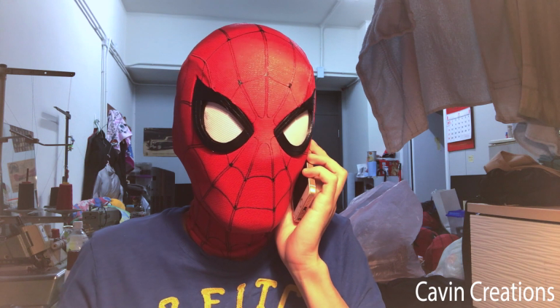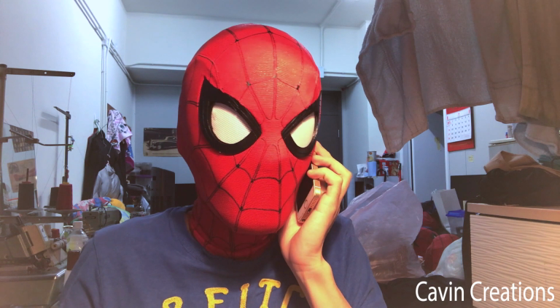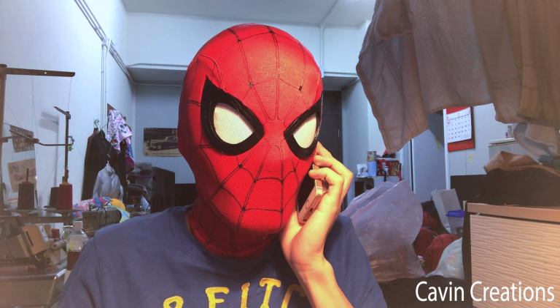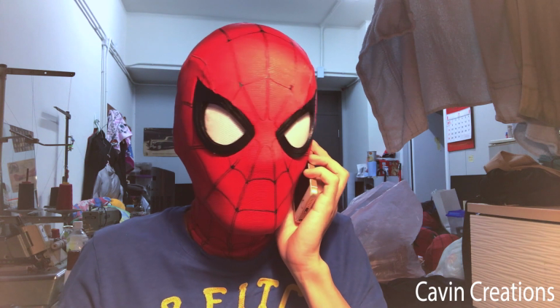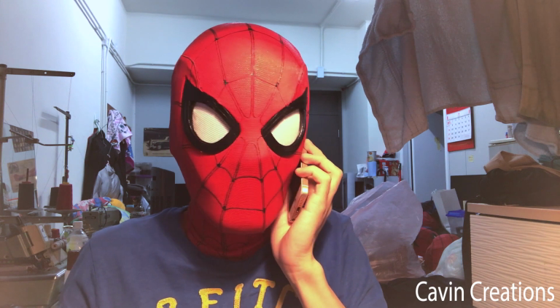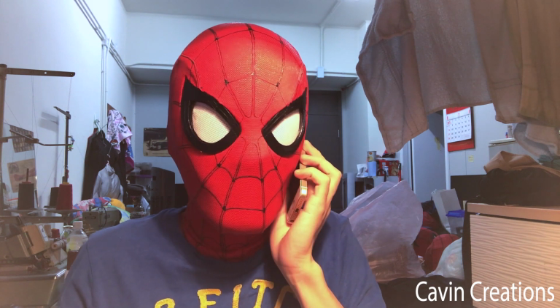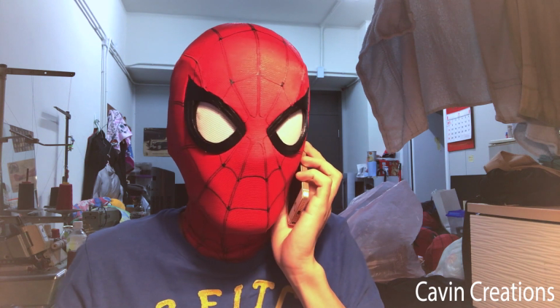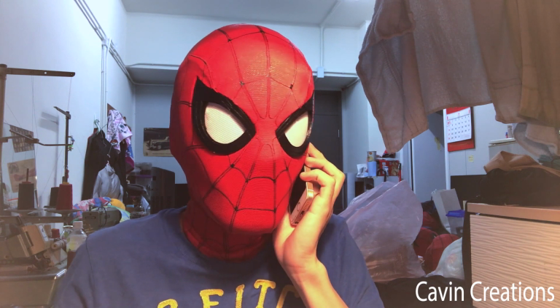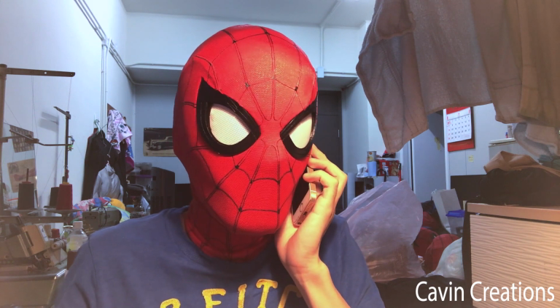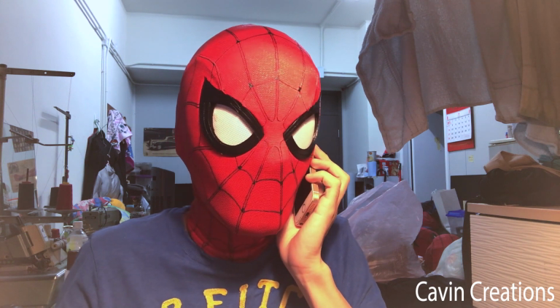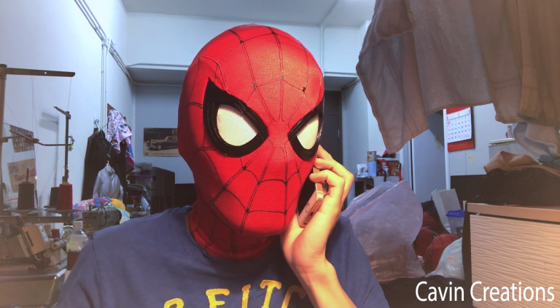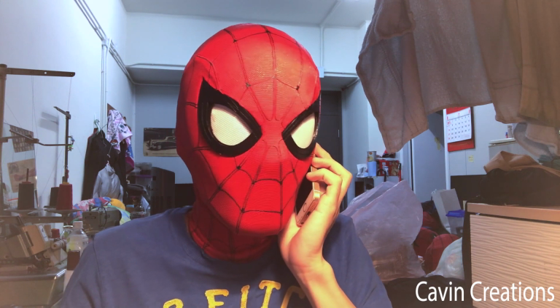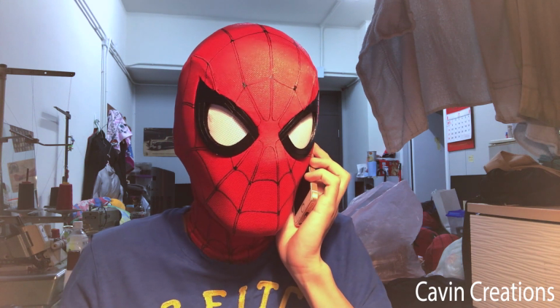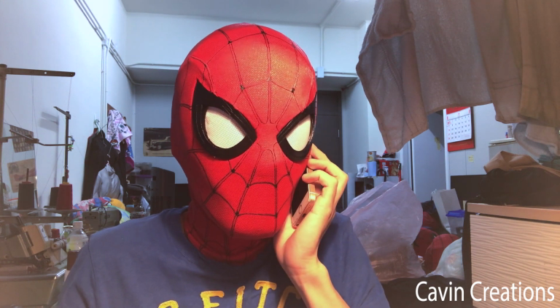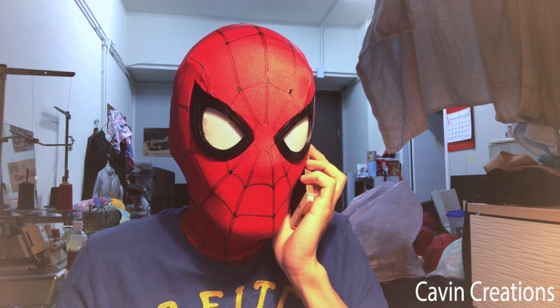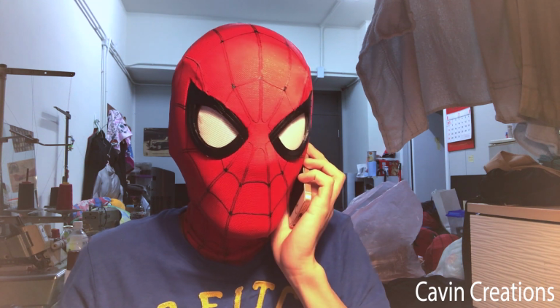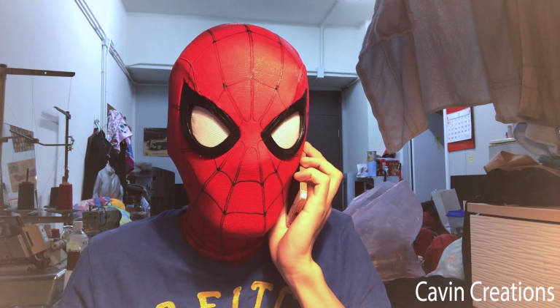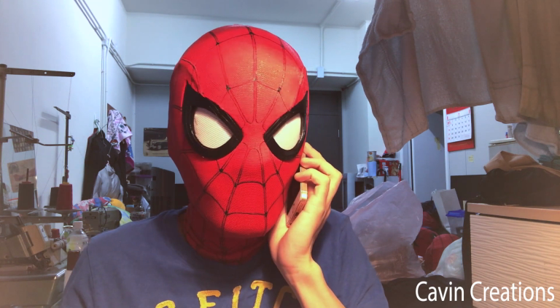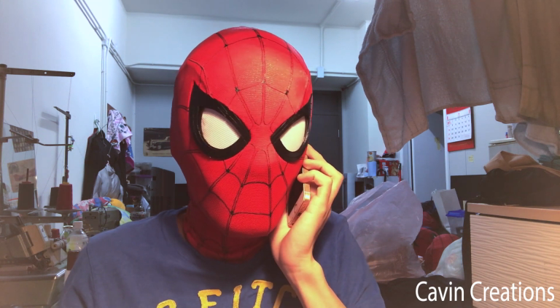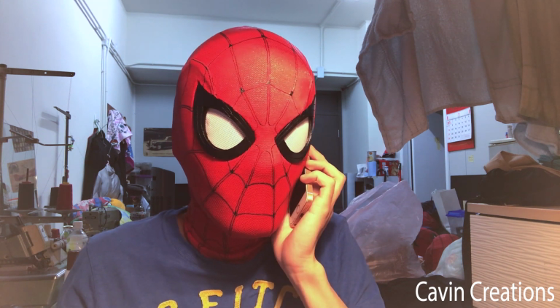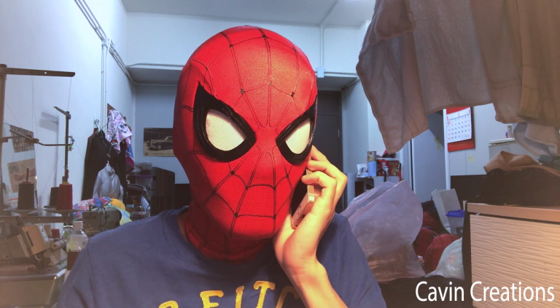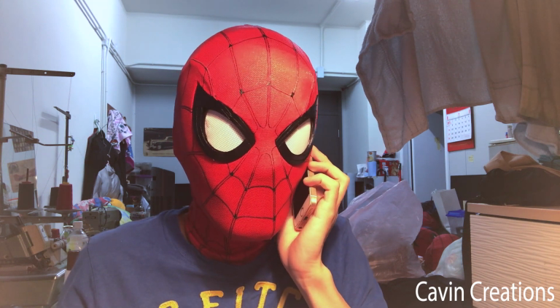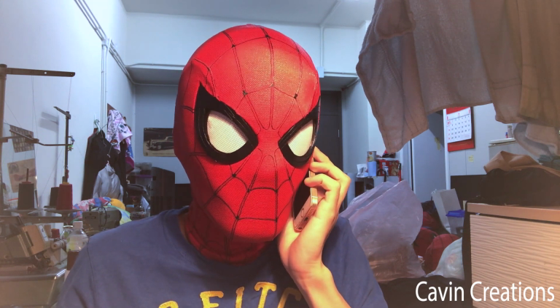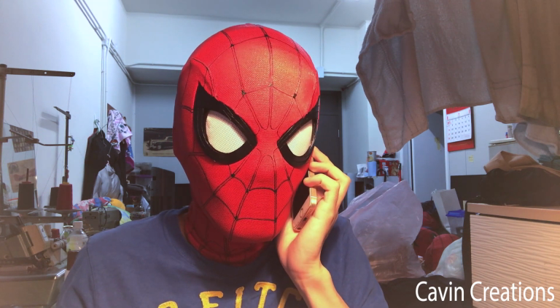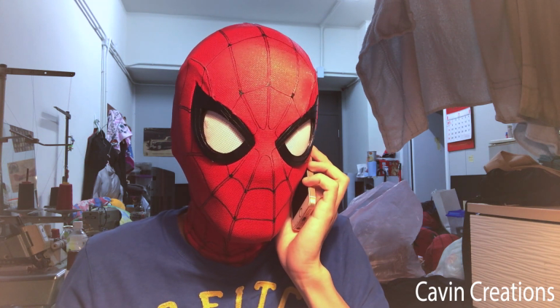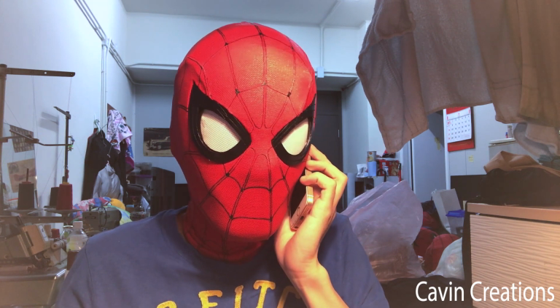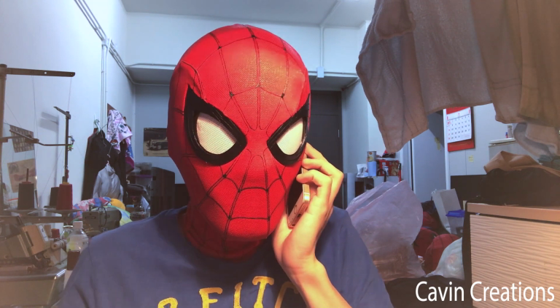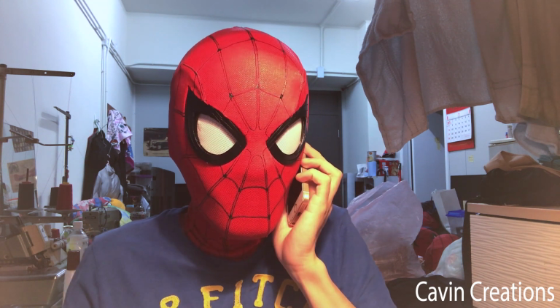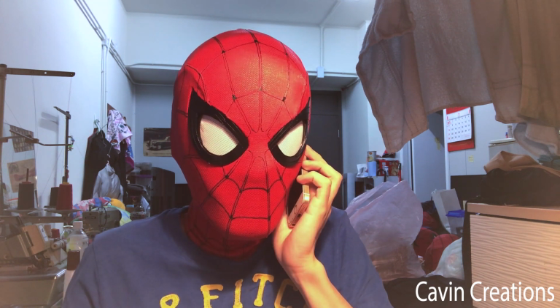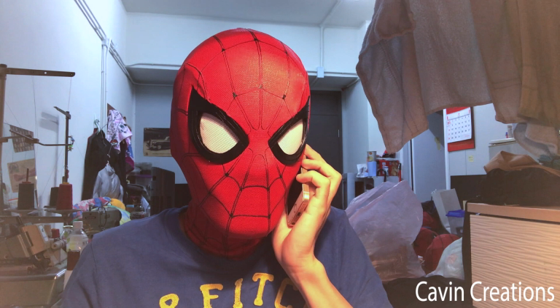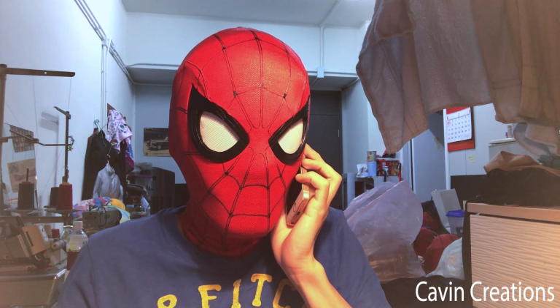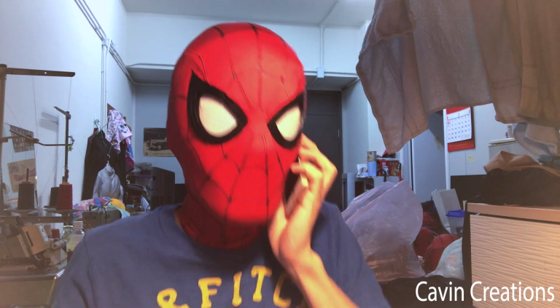The museum, yeah, on Sunday. I got two tickets. 9am? Yeah, sure.